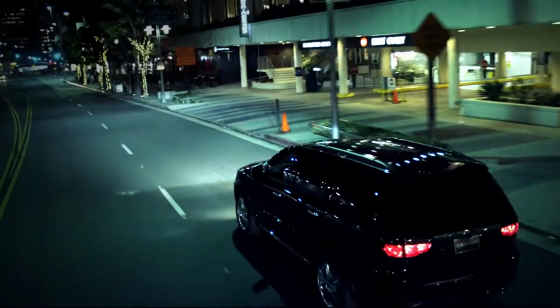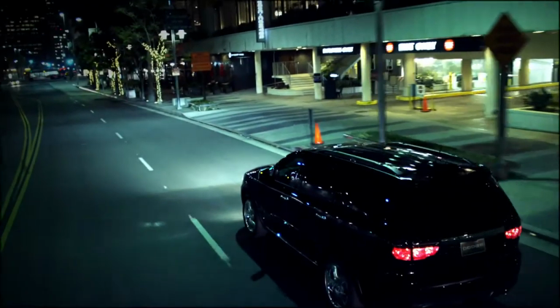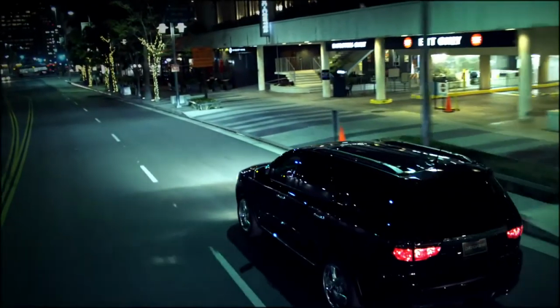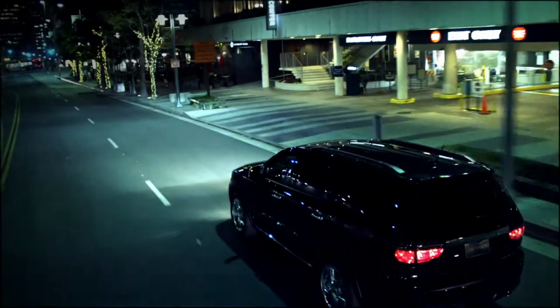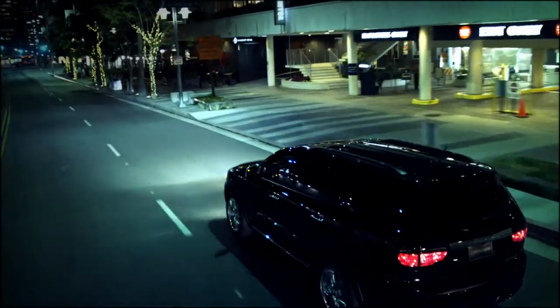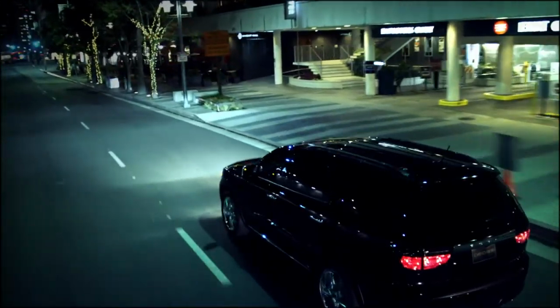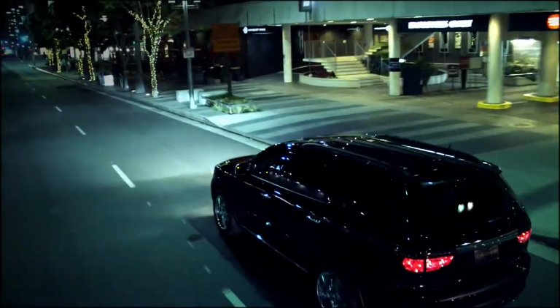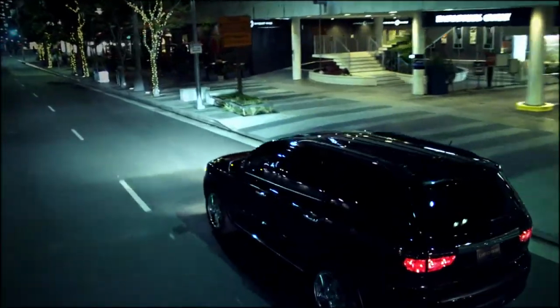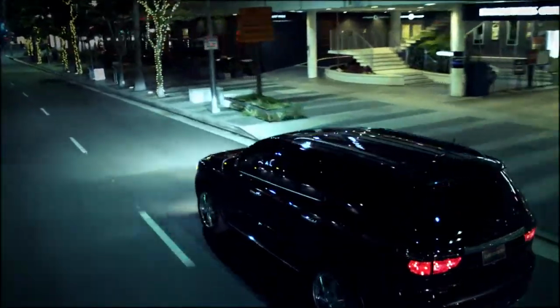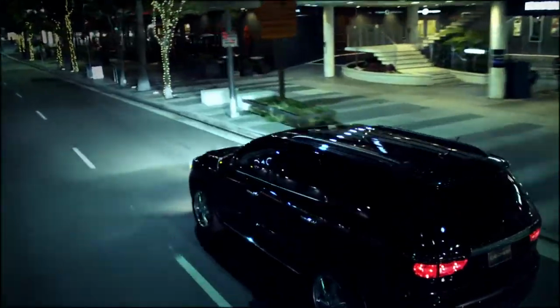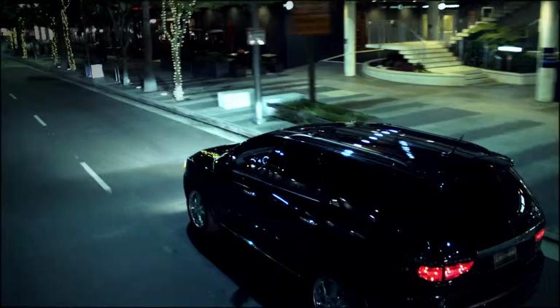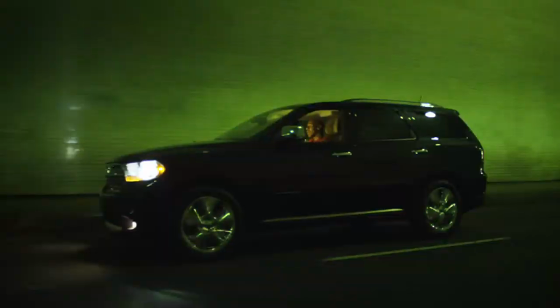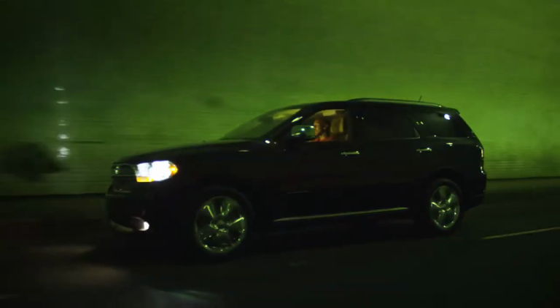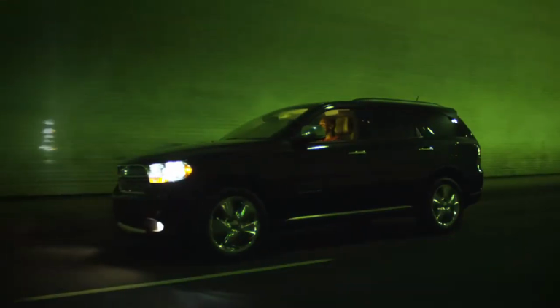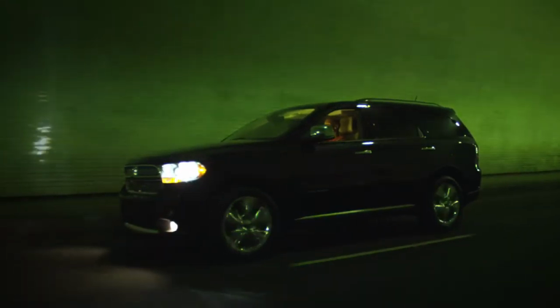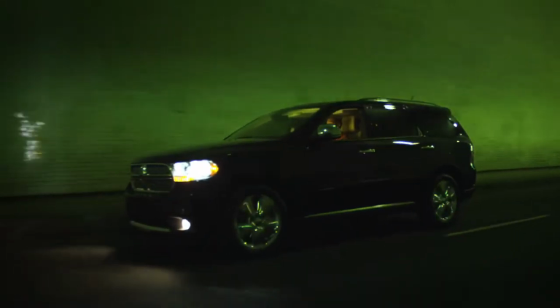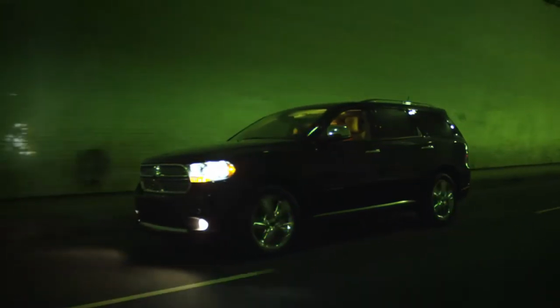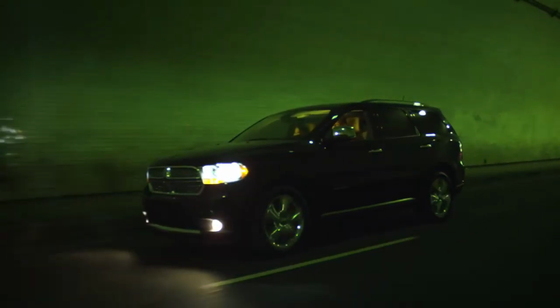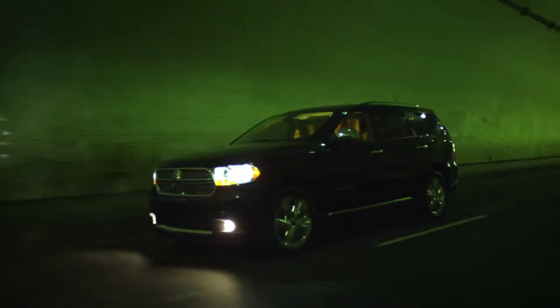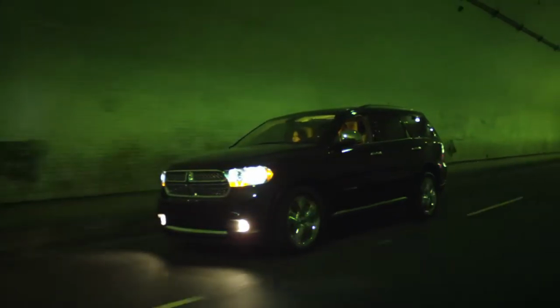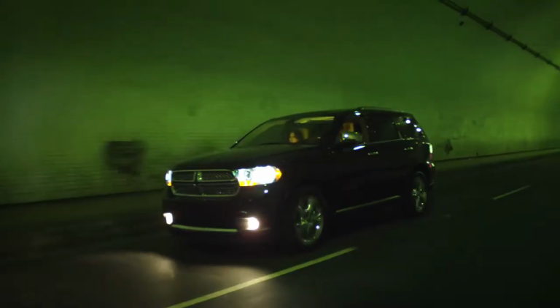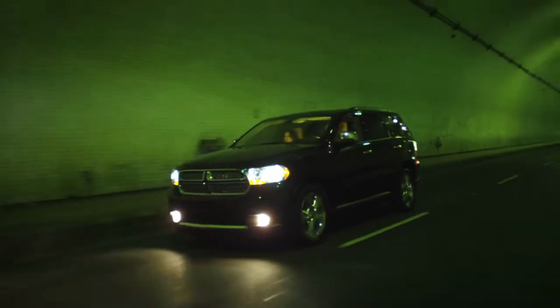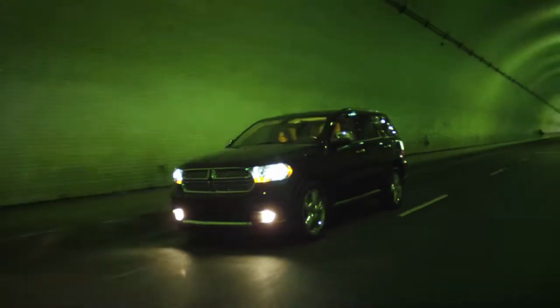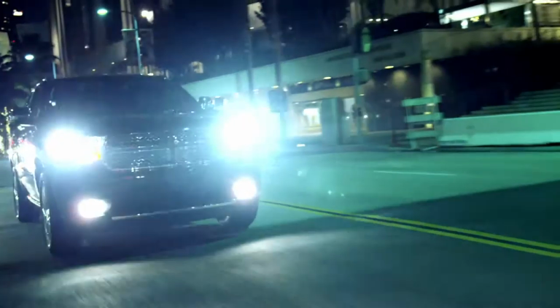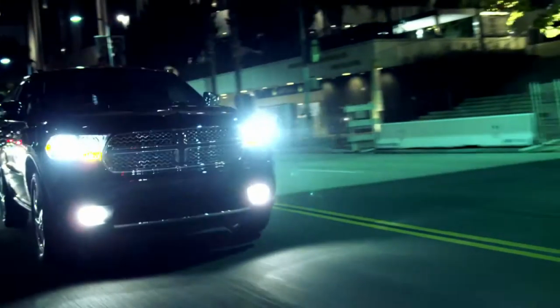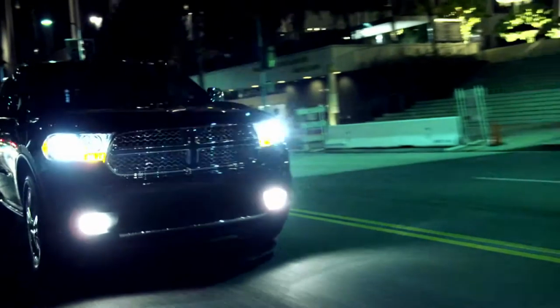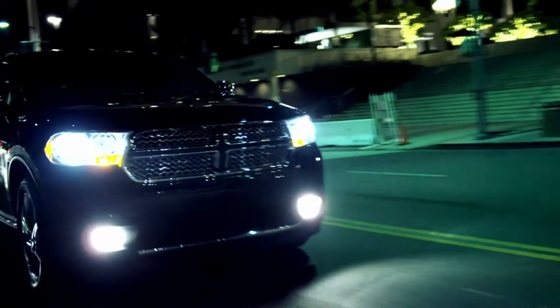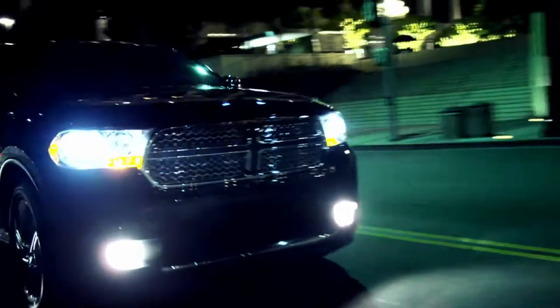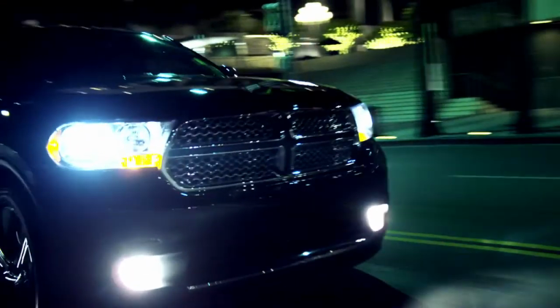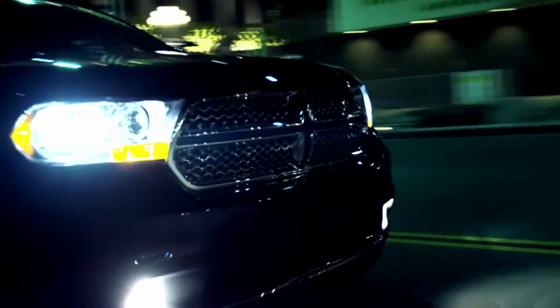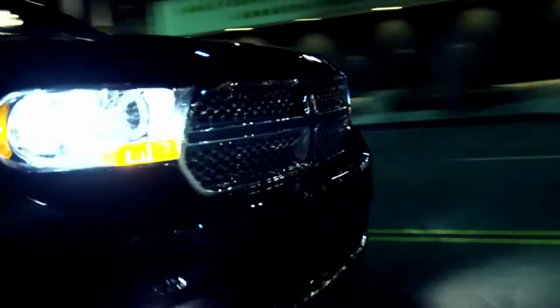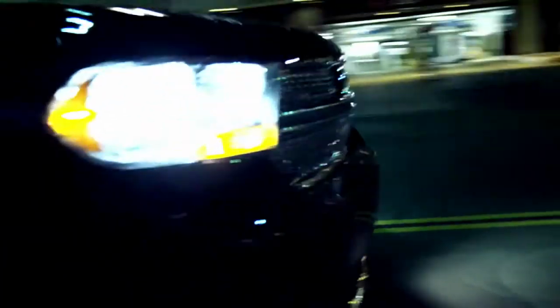The Durango is engineered for the driver, but it's definitely designed to keep the rest of the crew comfortable and happy.